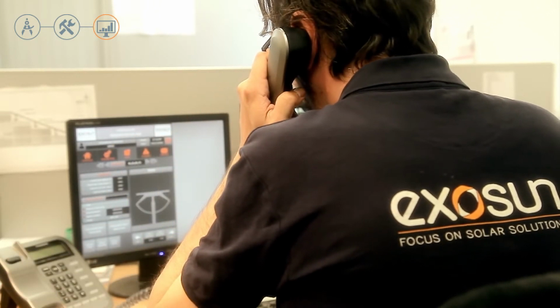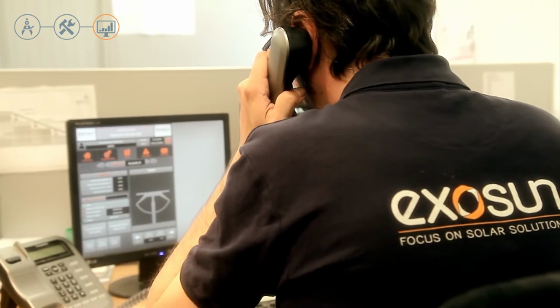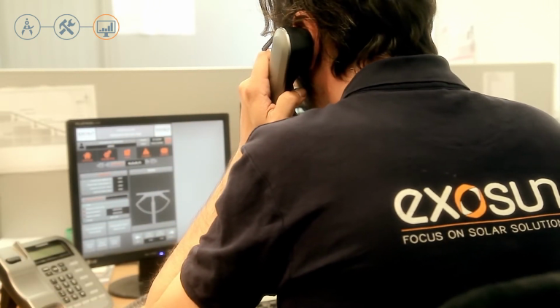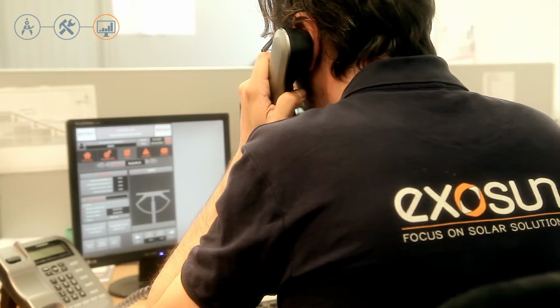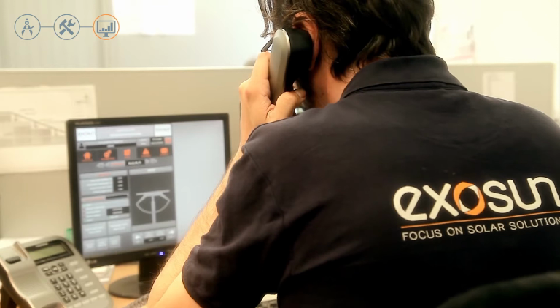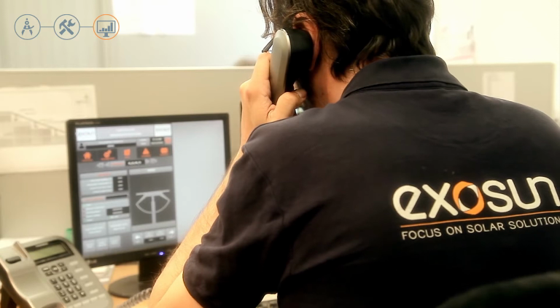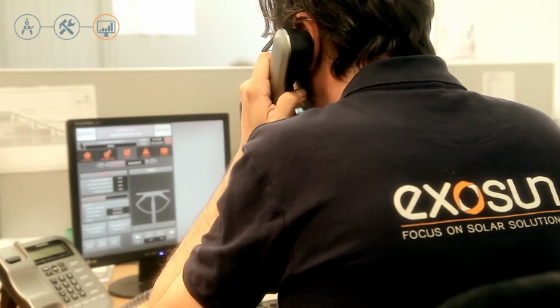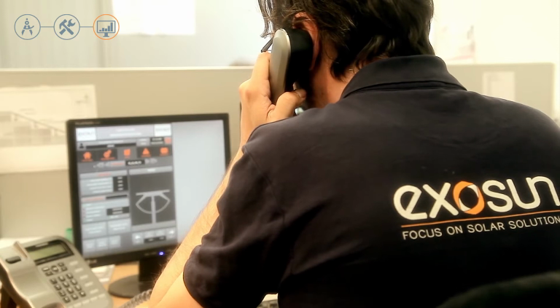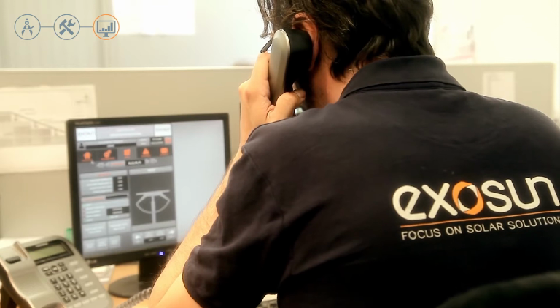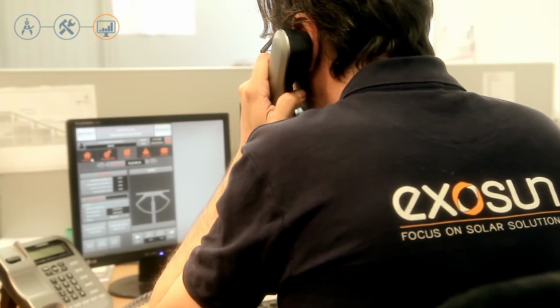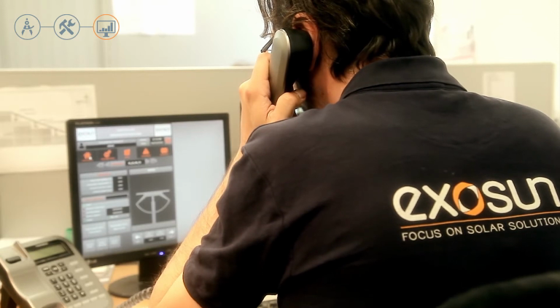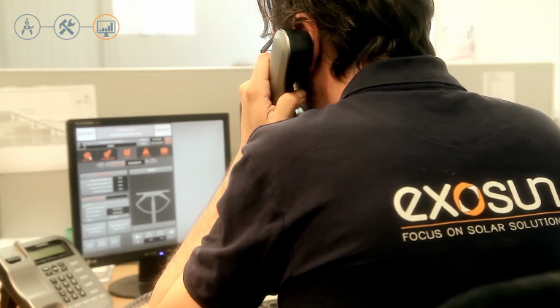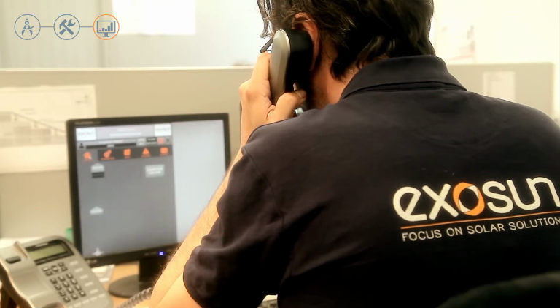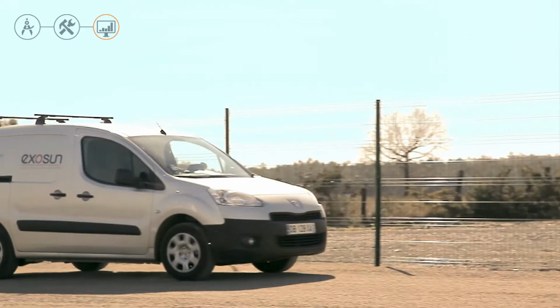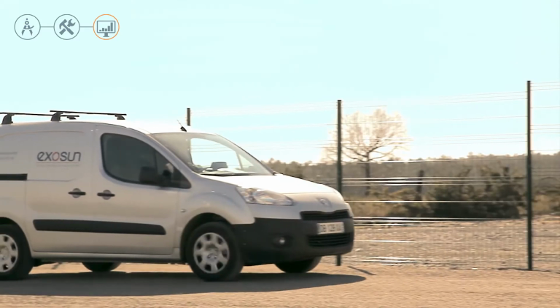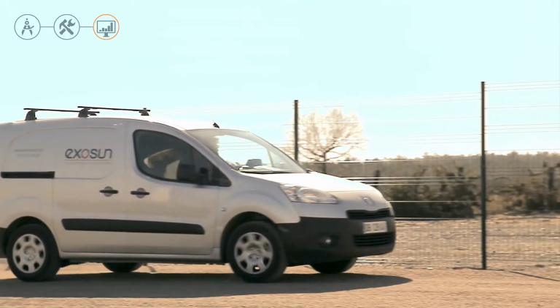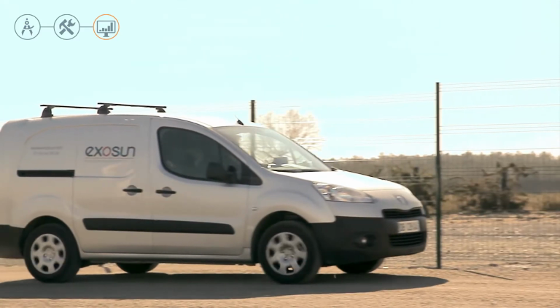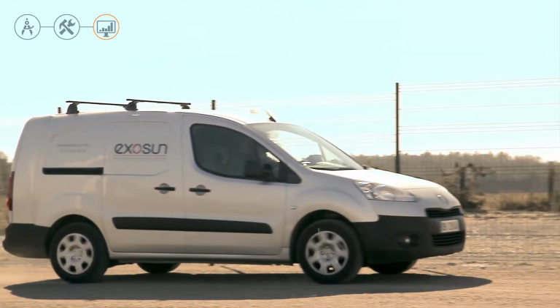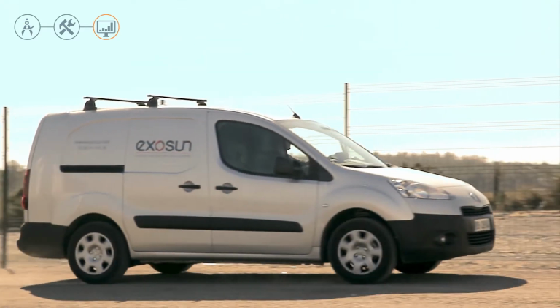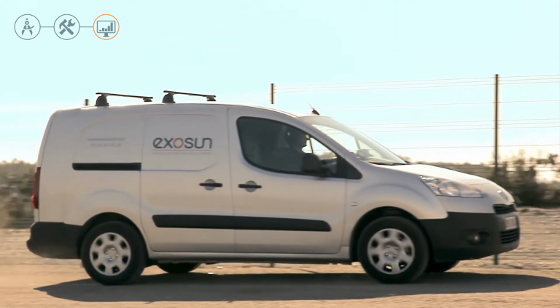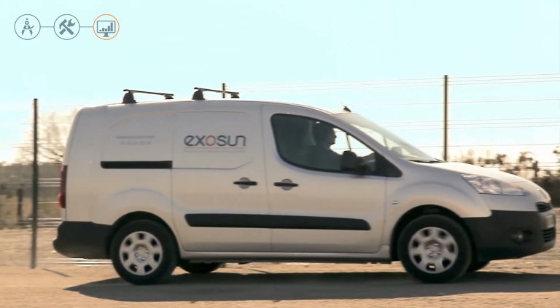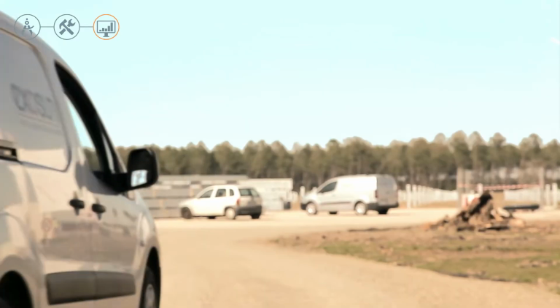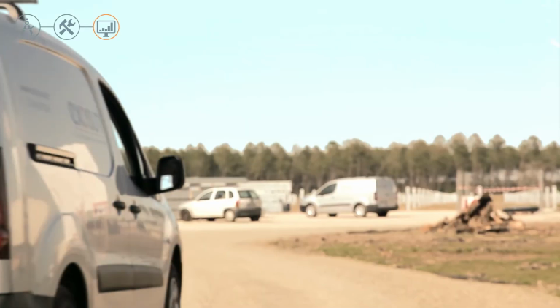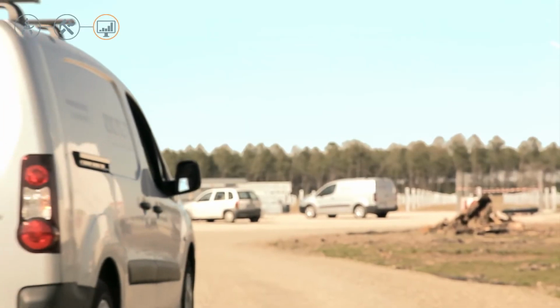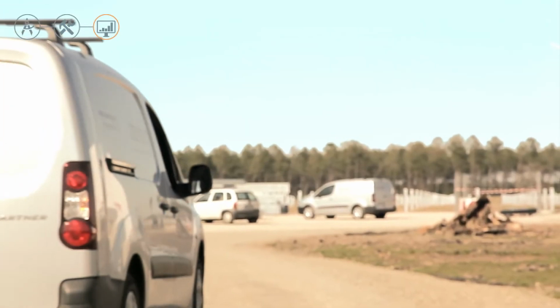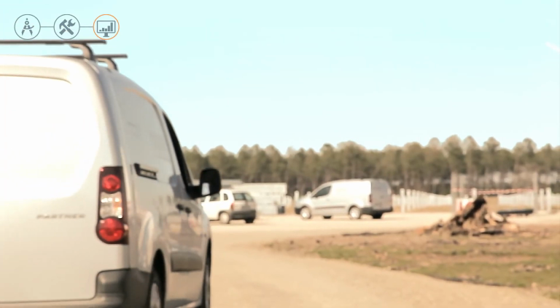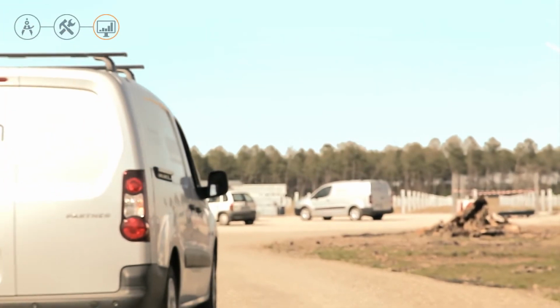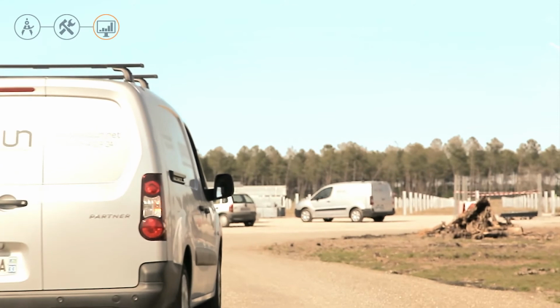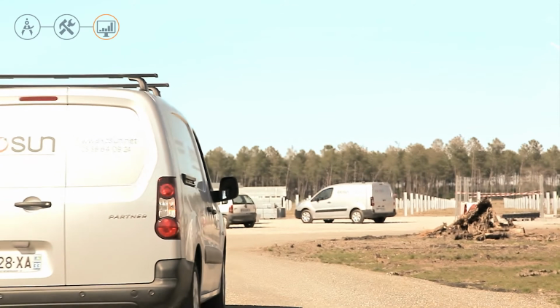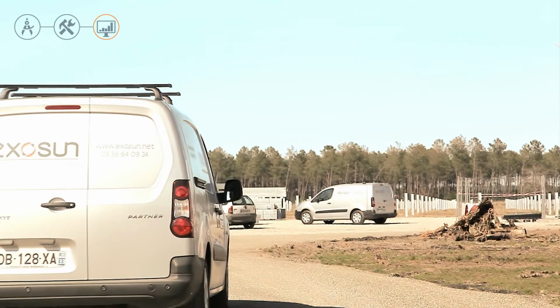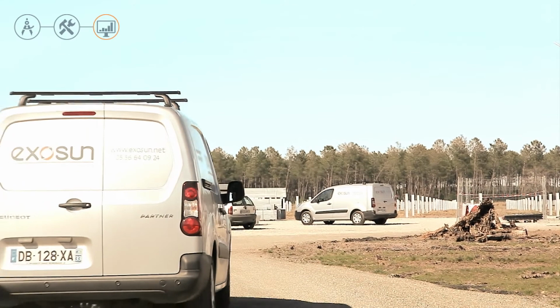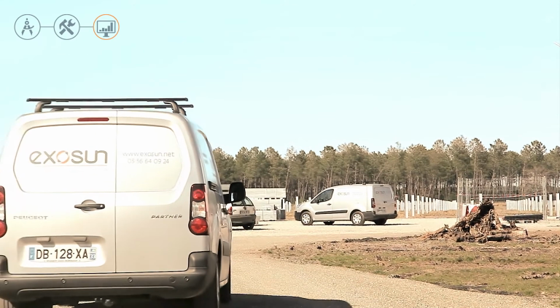Our teams are available to answer all requests related to tracker operation, or for on-site or remote maintenance support.